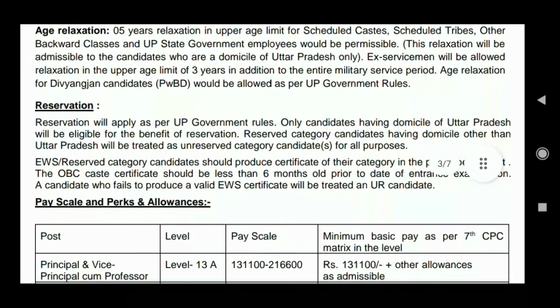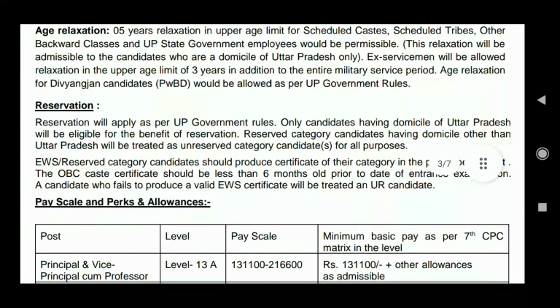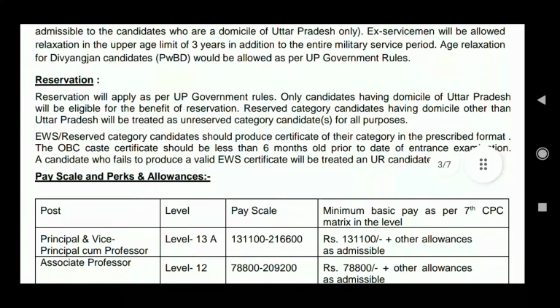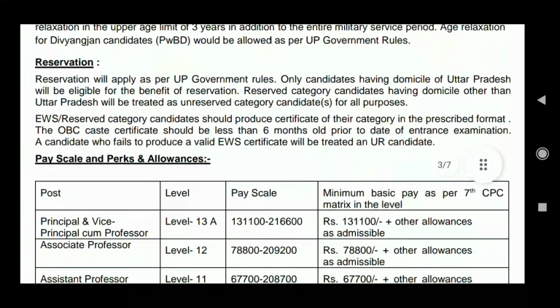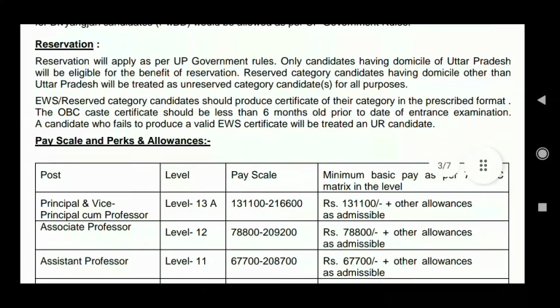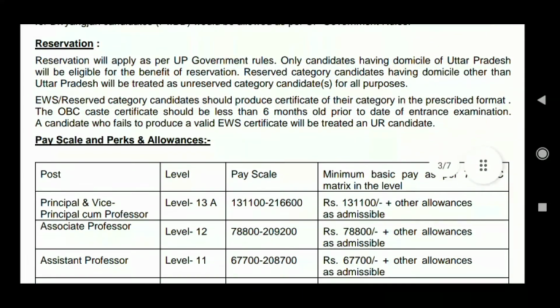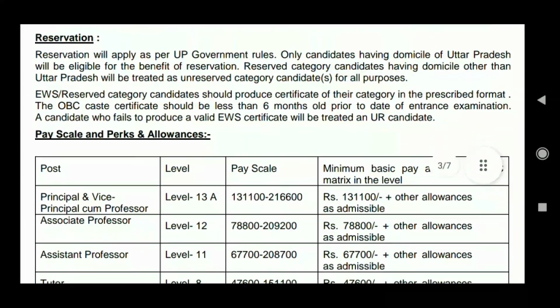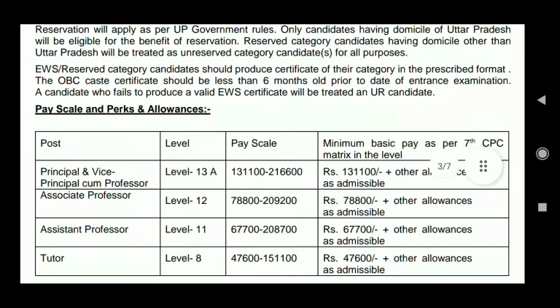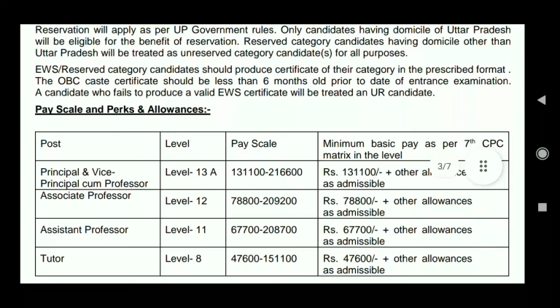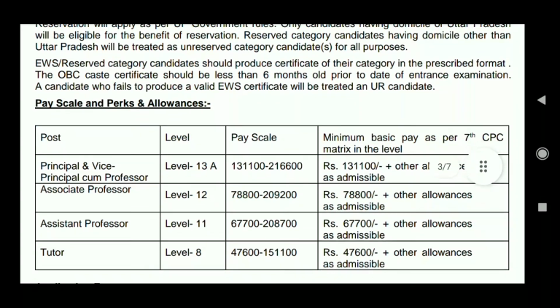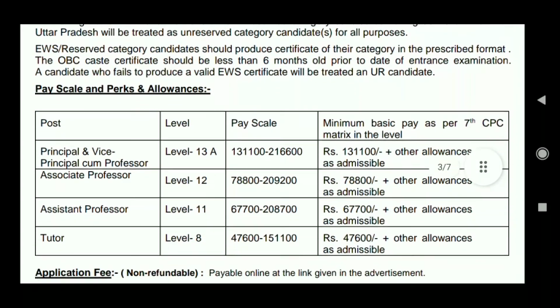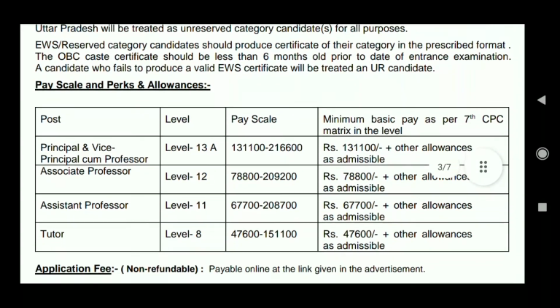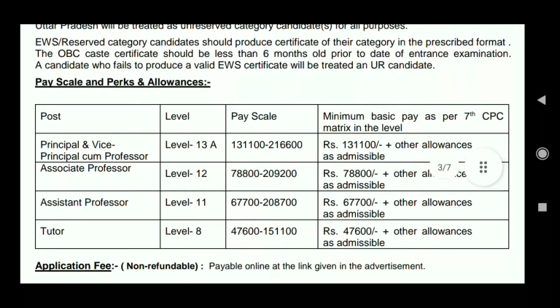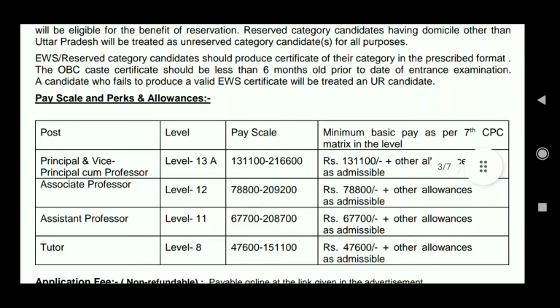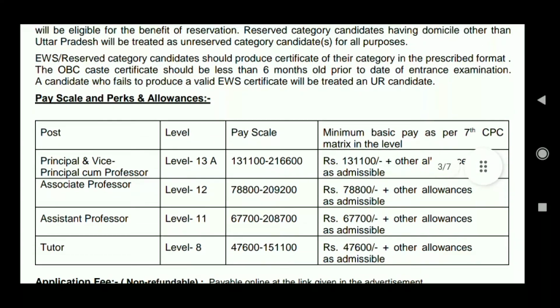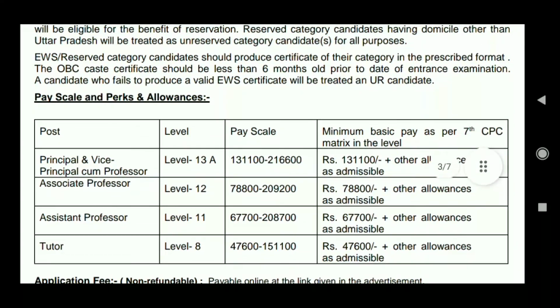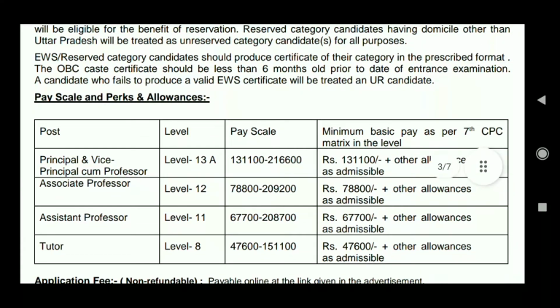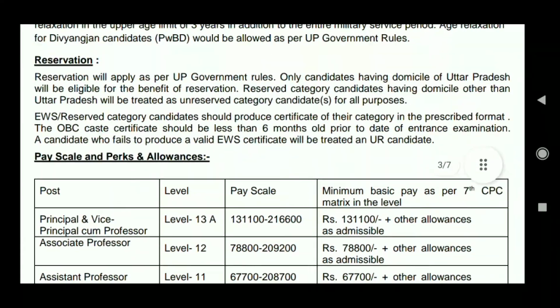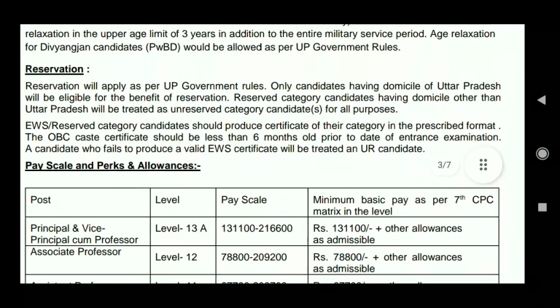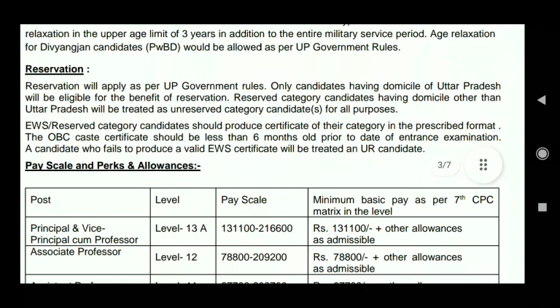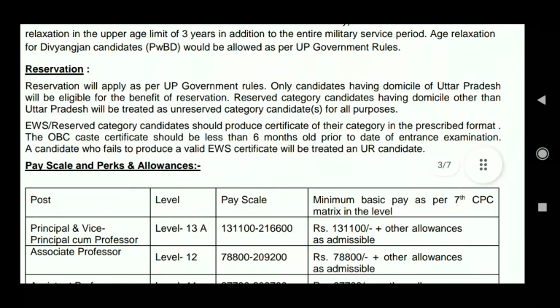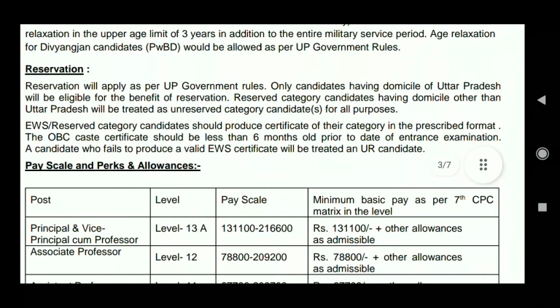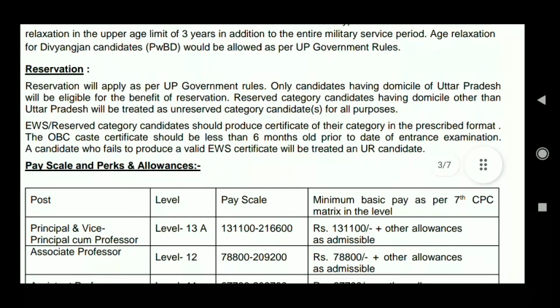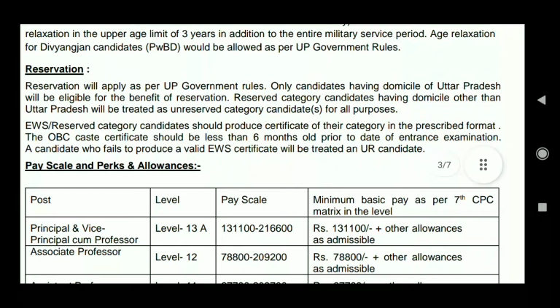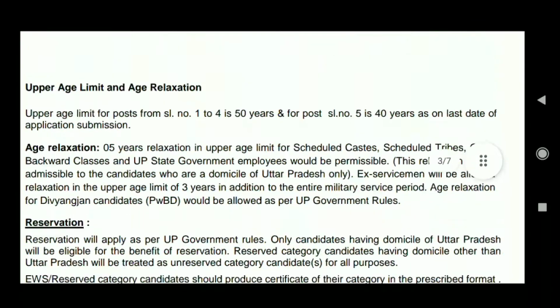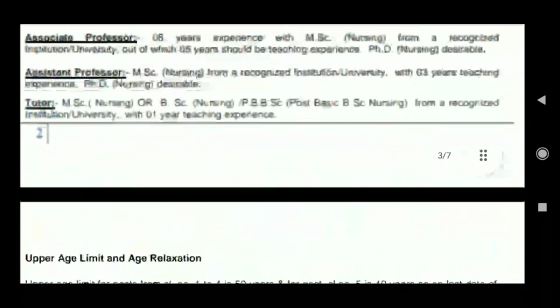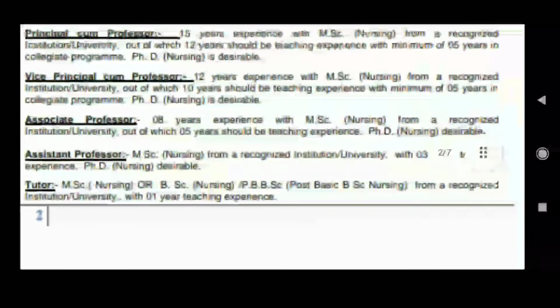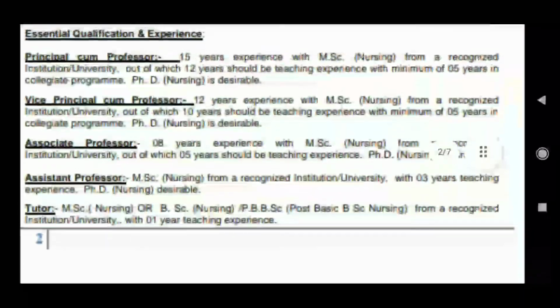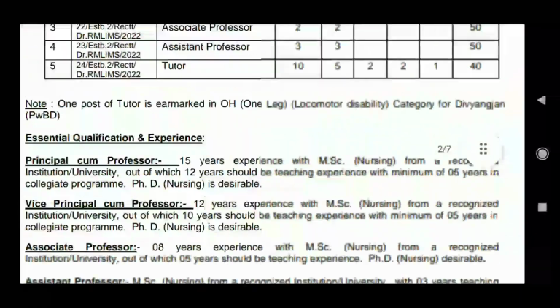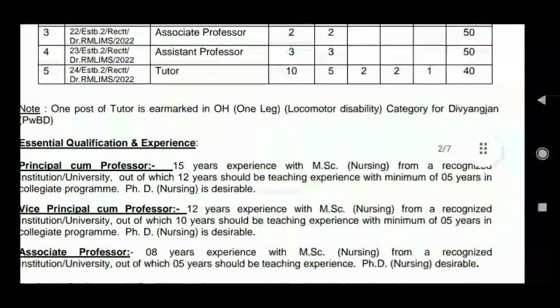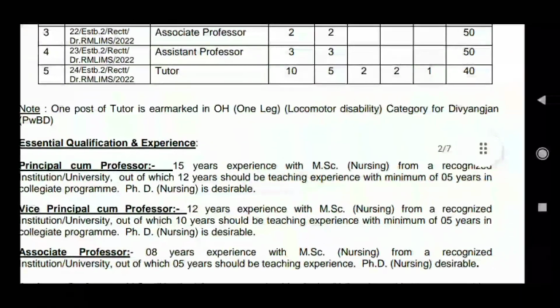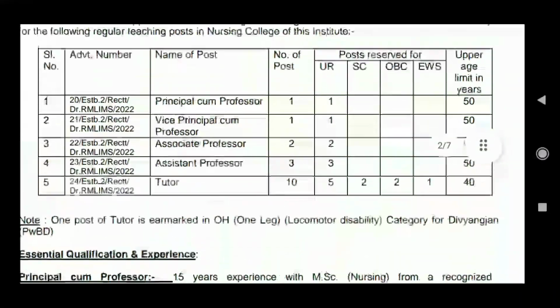Reservation is divided category-wise across all posts, as shown.